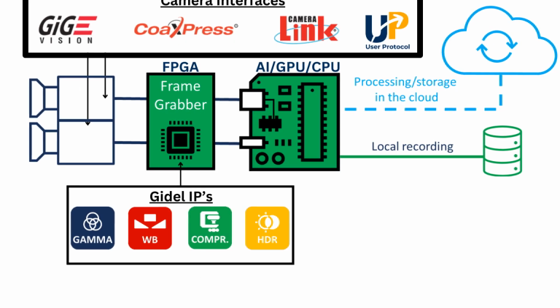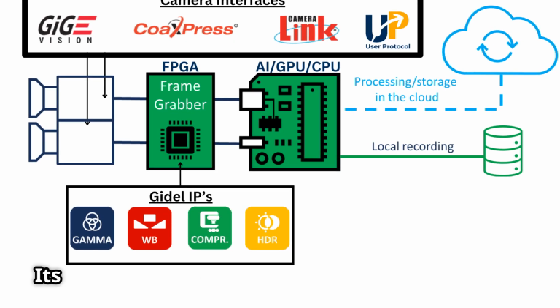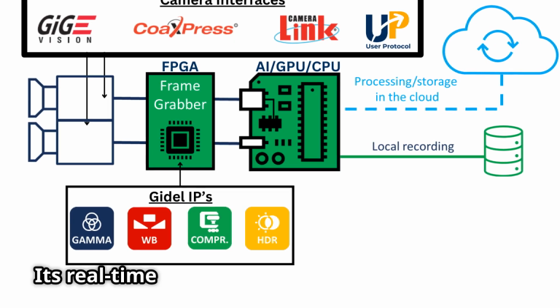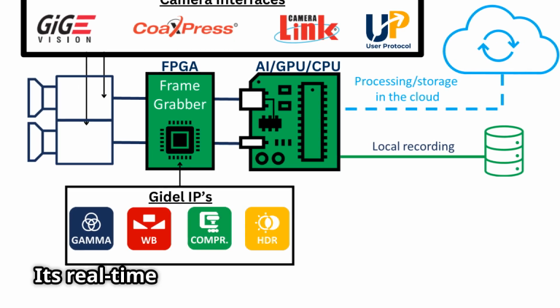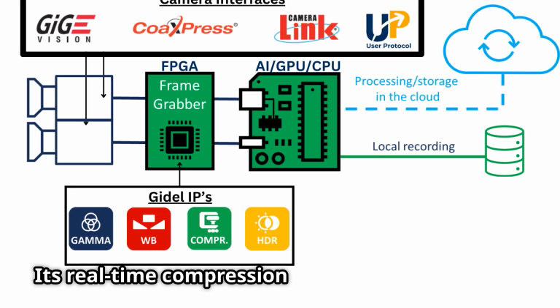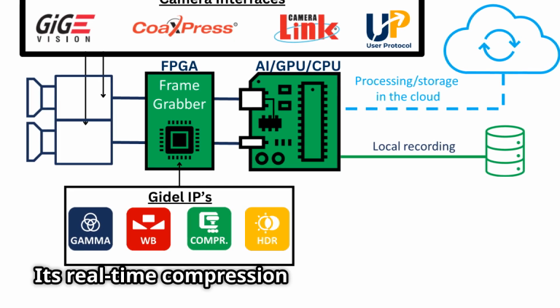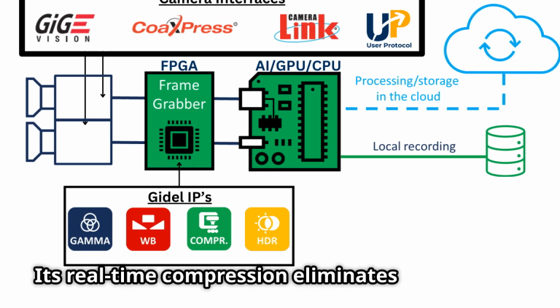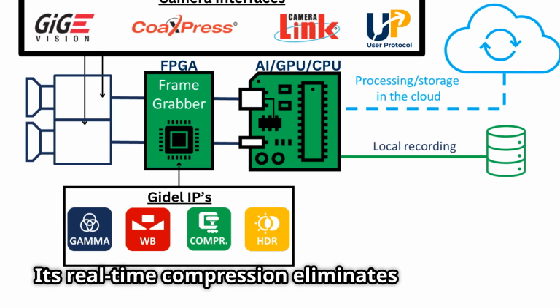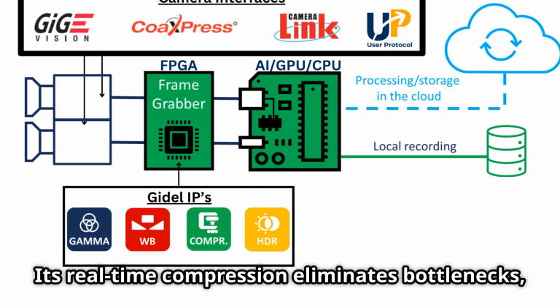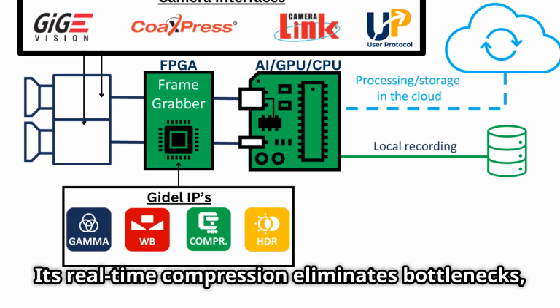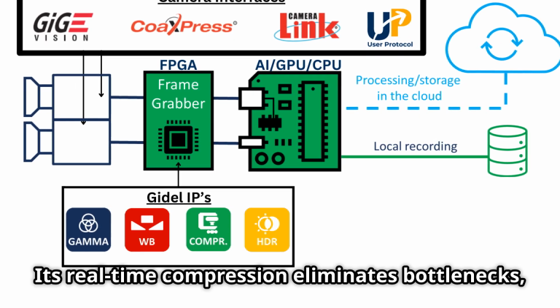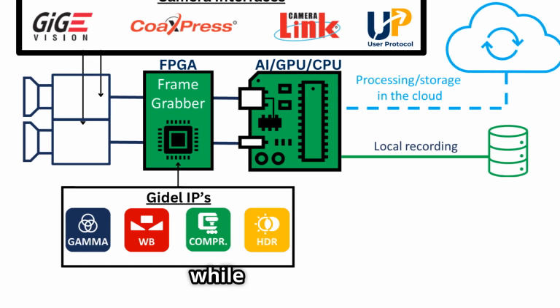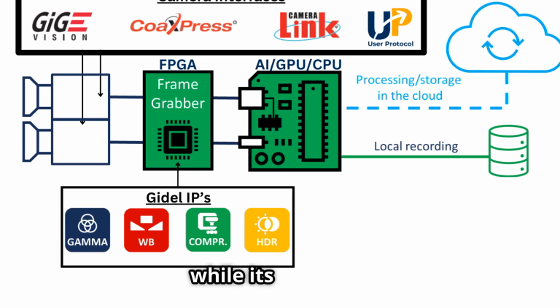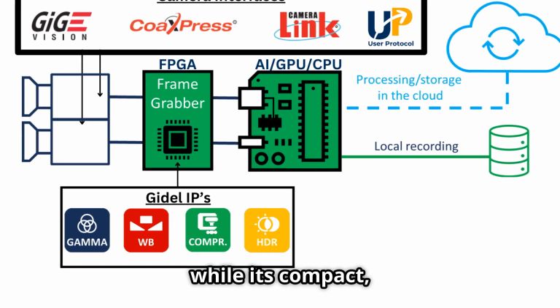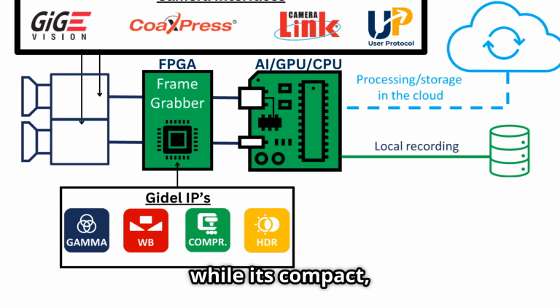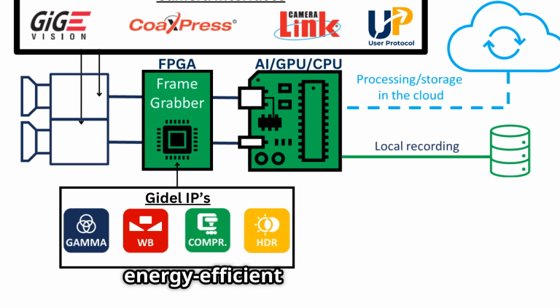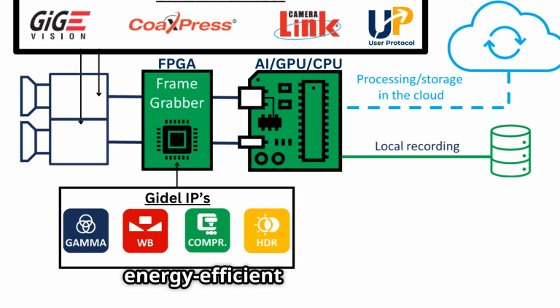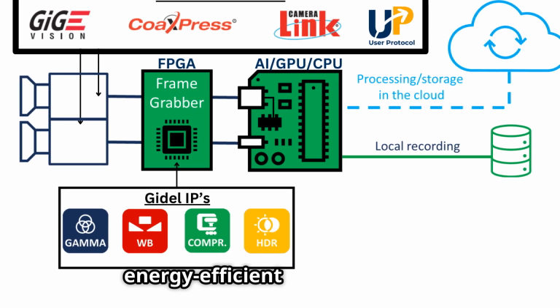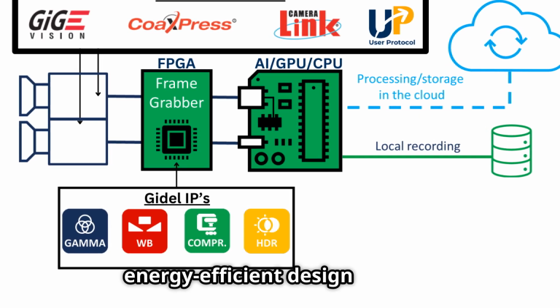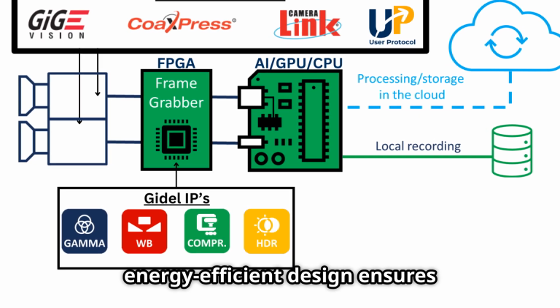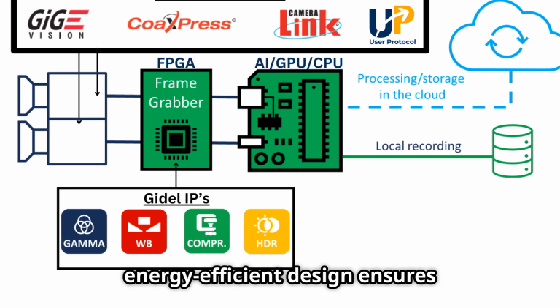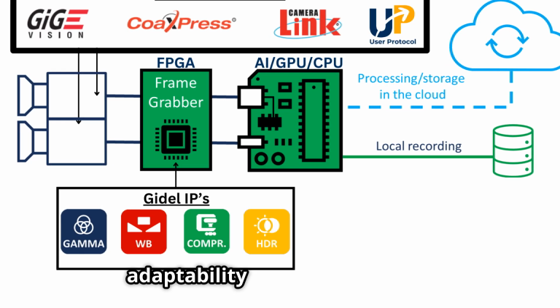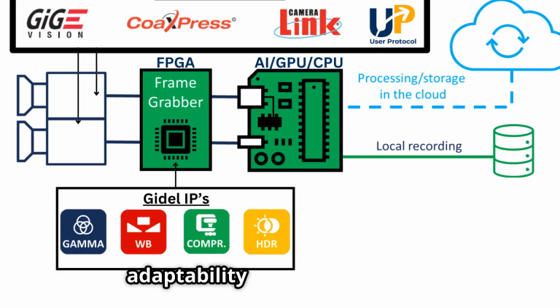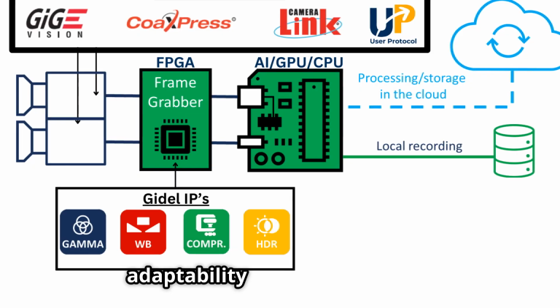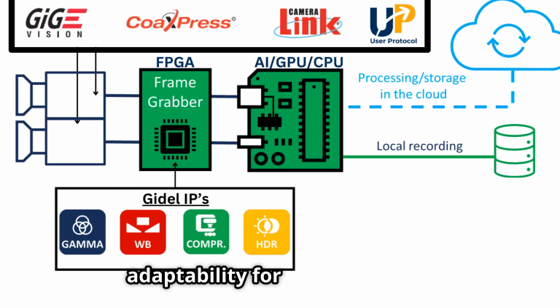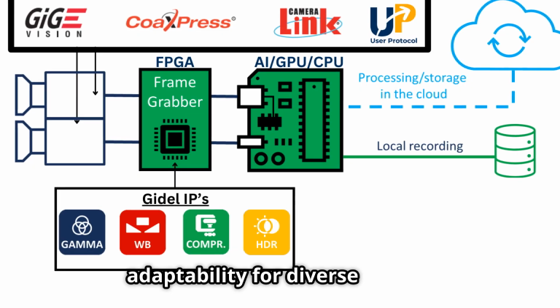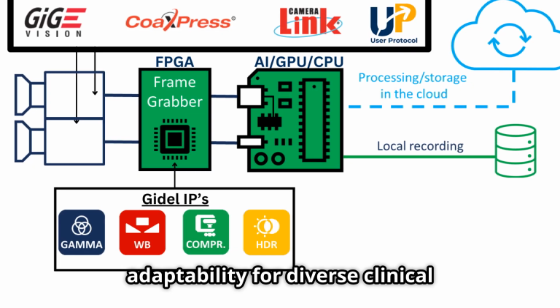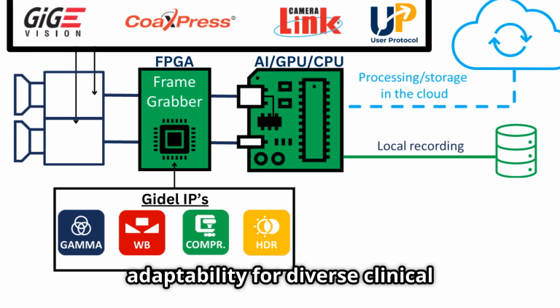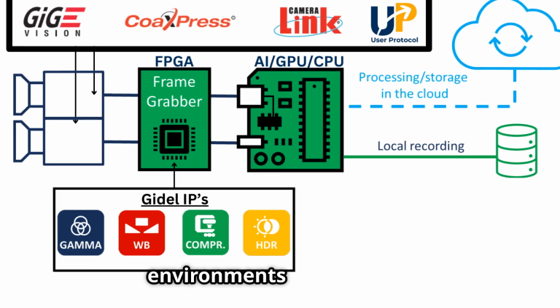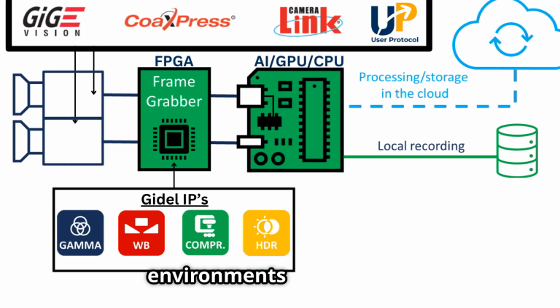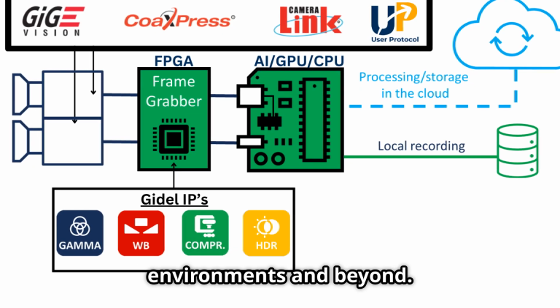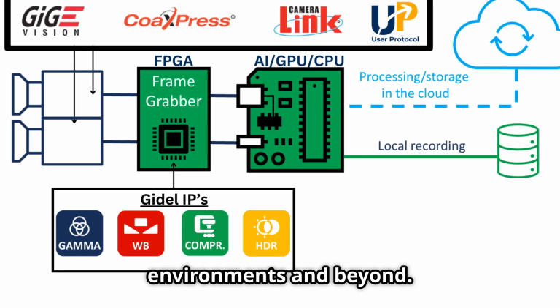Its real-time compression eliminates bottlenecks, while its compact, energy-efficient design ensures adaptability for diverse clinical environments and beyond.